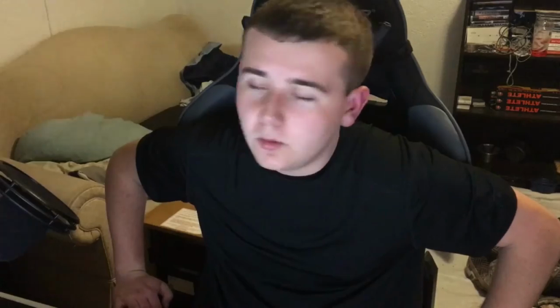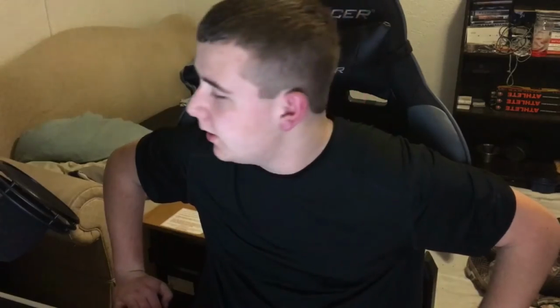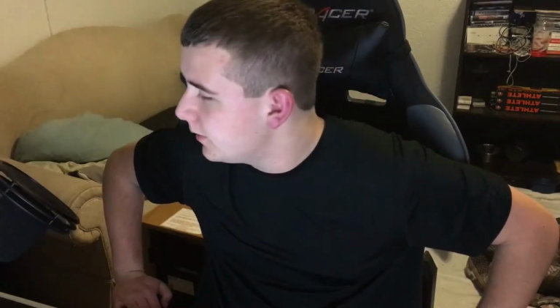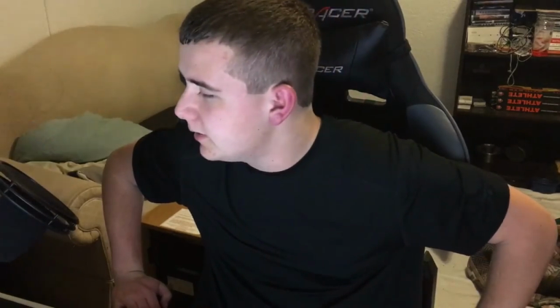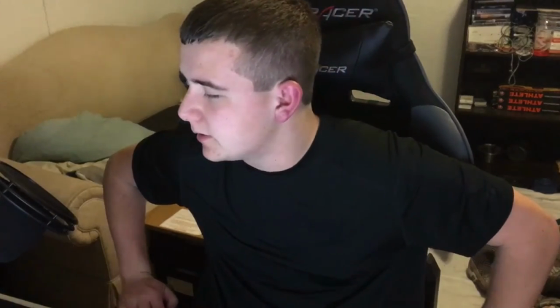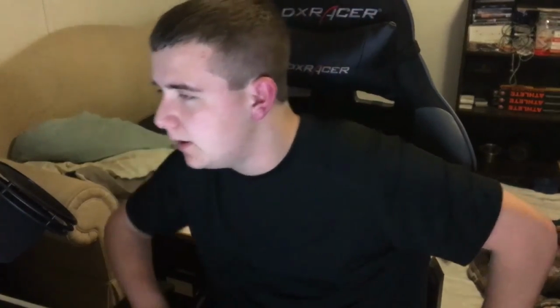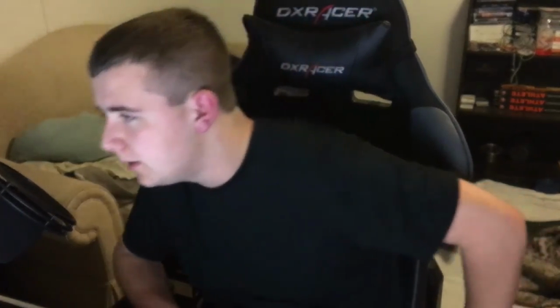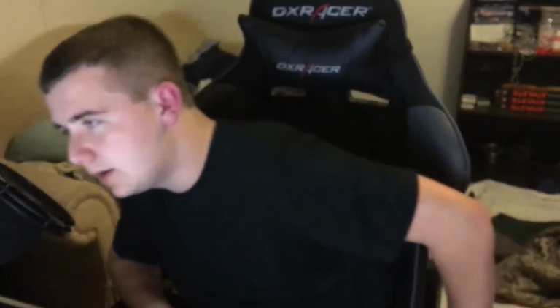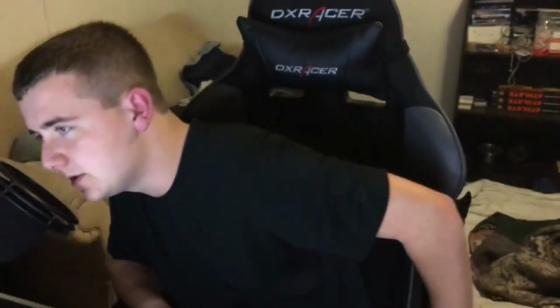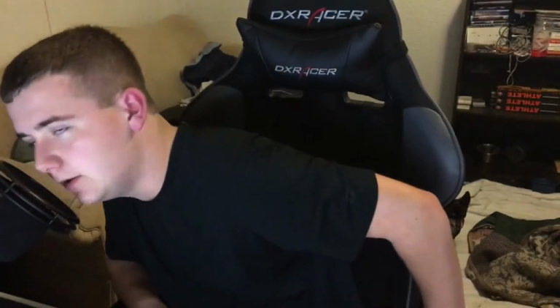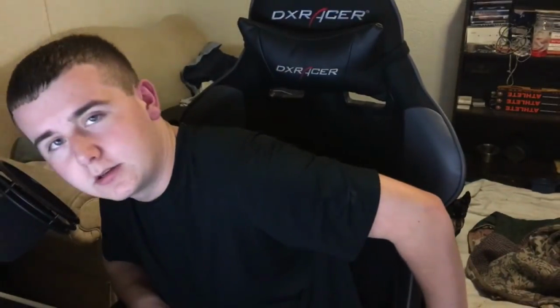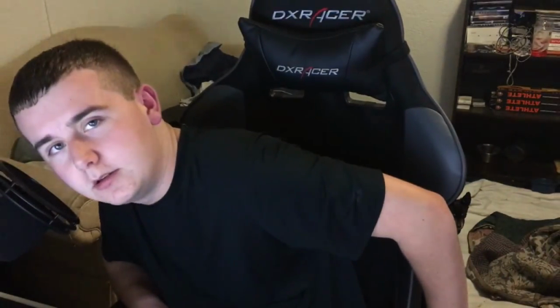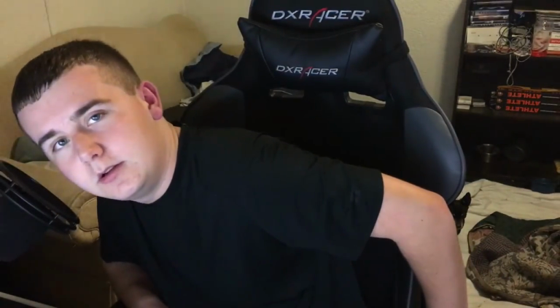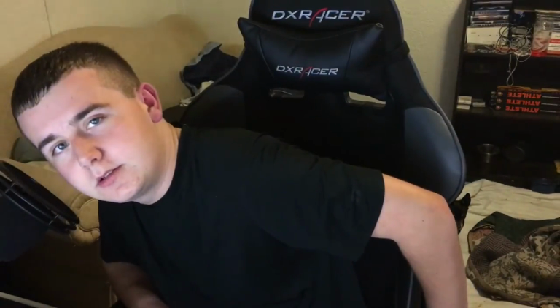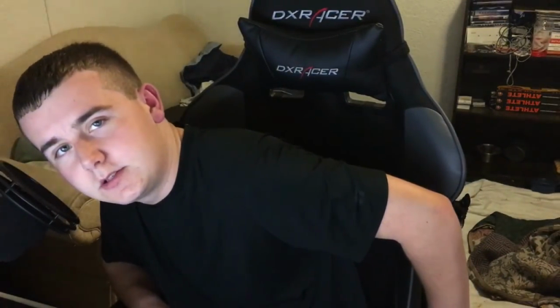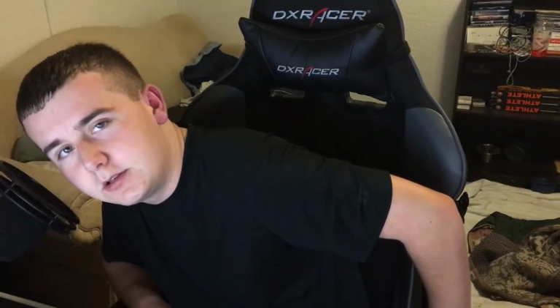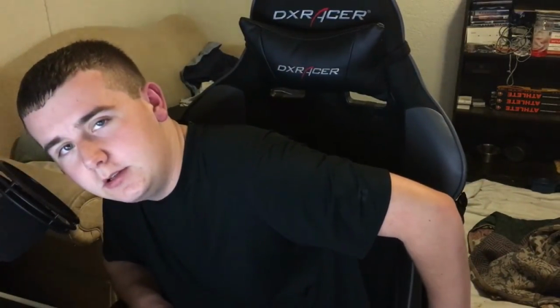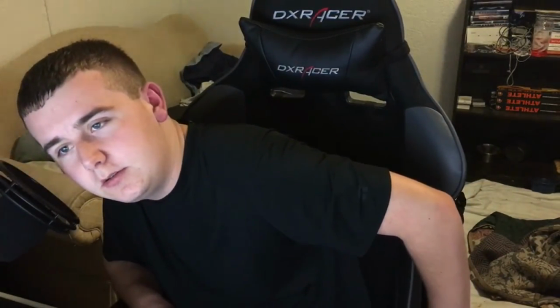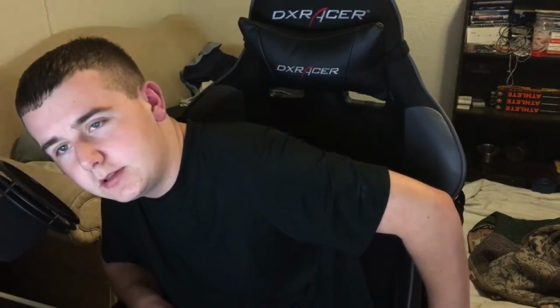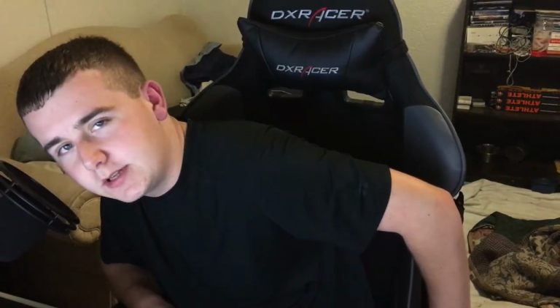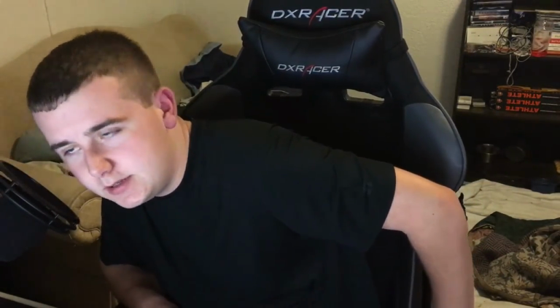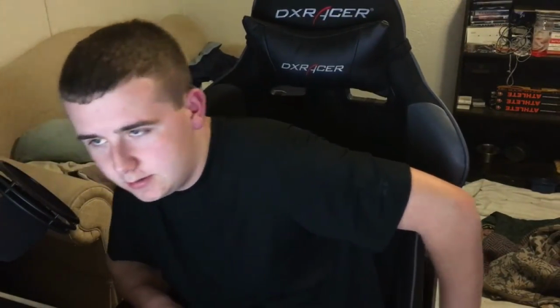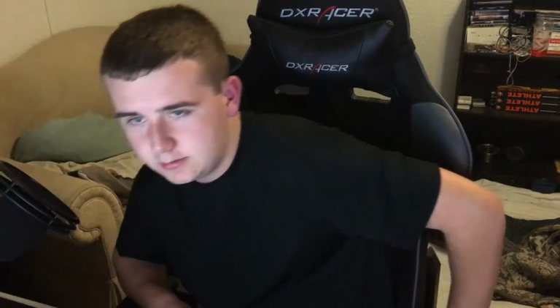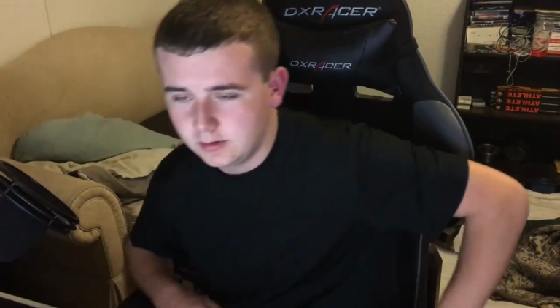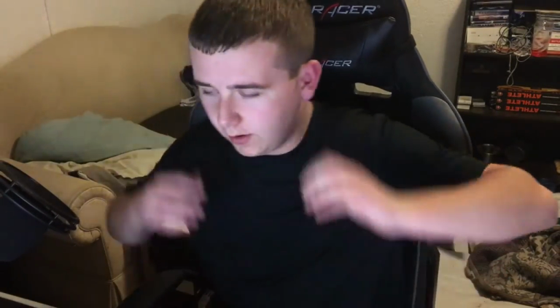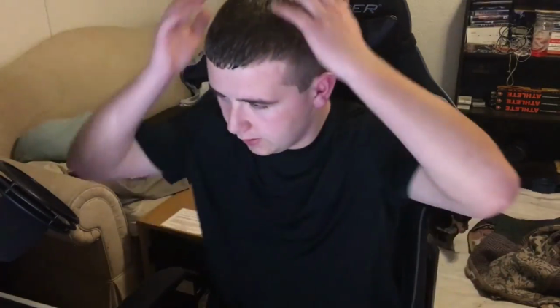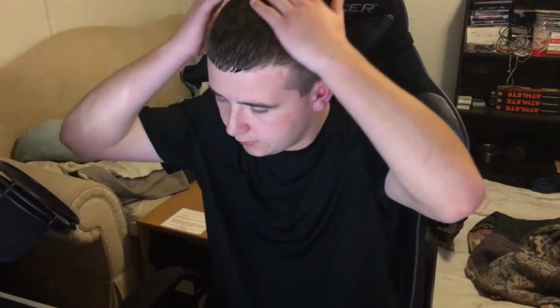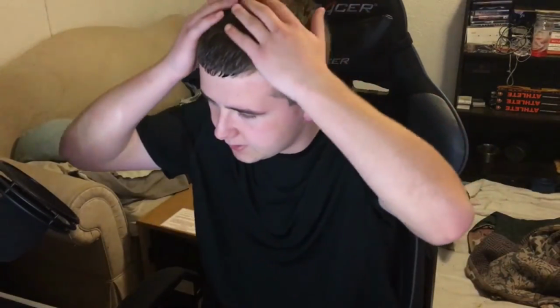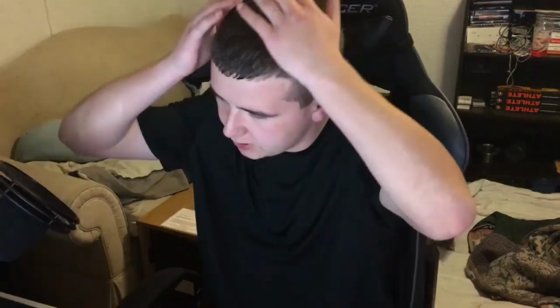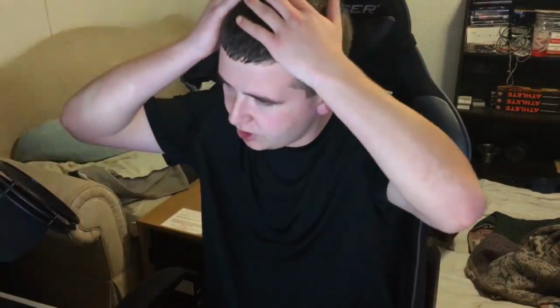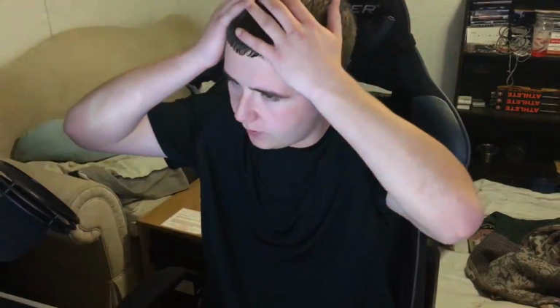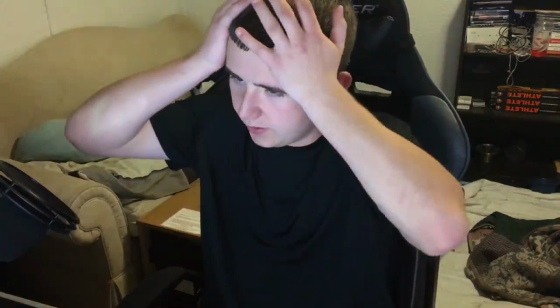I wonder how this looks. How does this look? Does this look good? Do I look sexy? No, I don't, because I just showered.